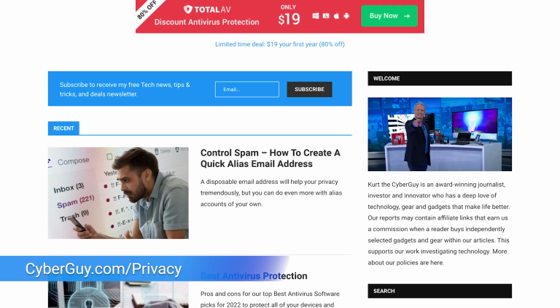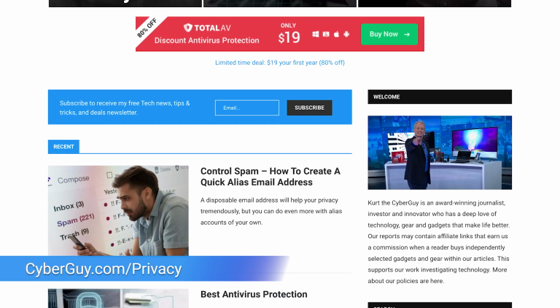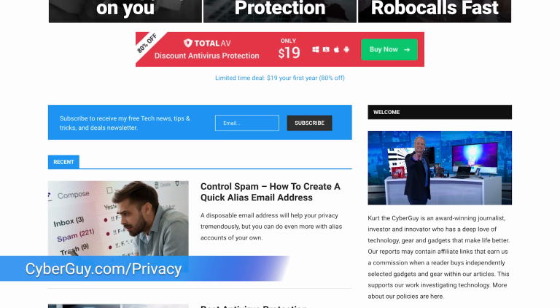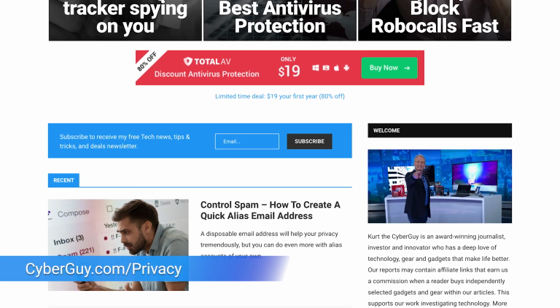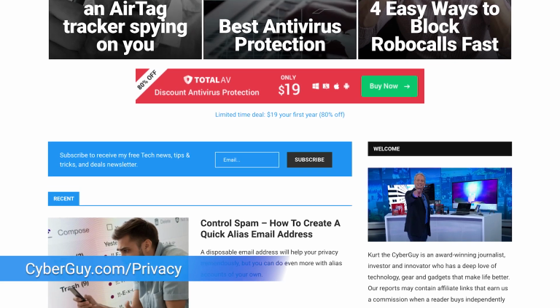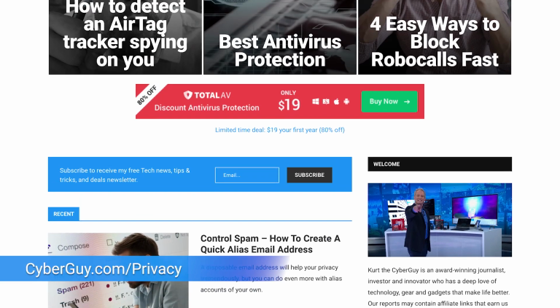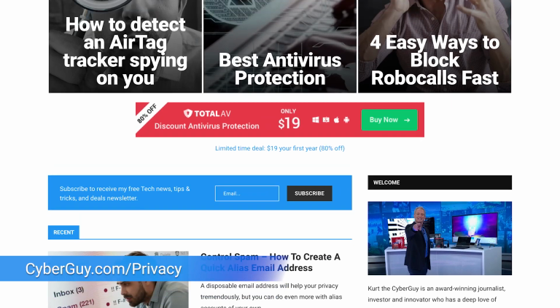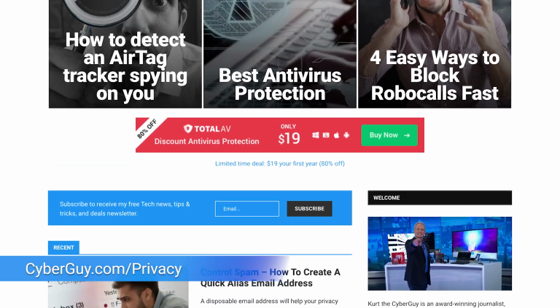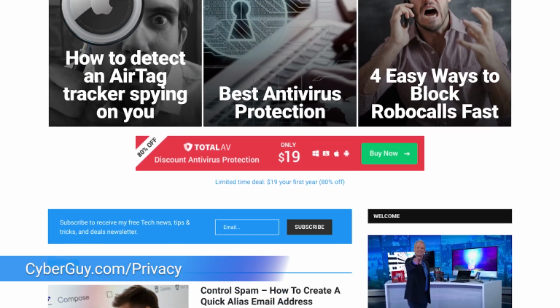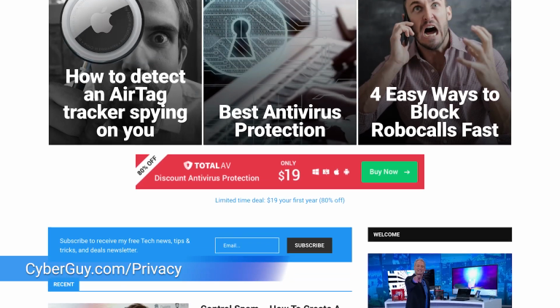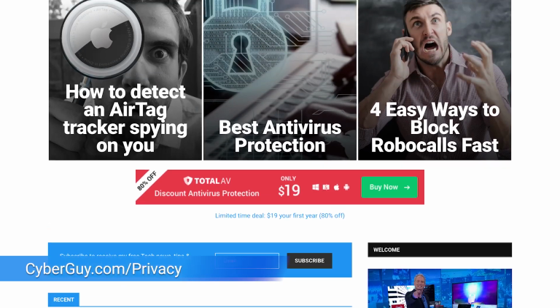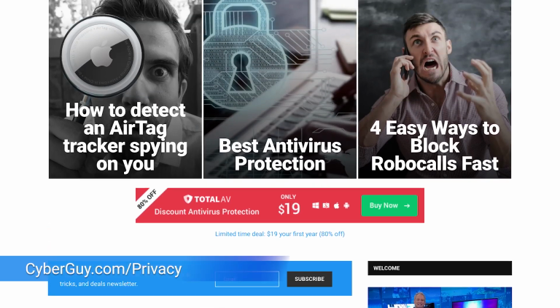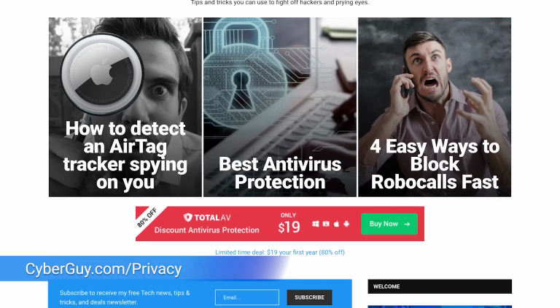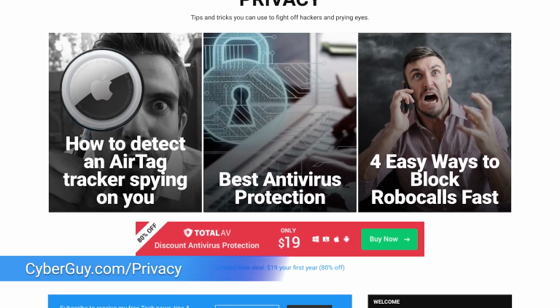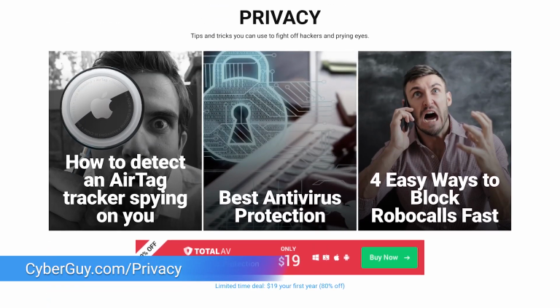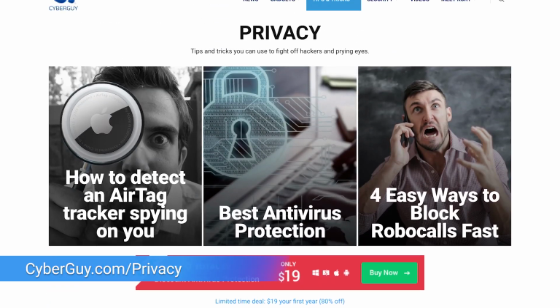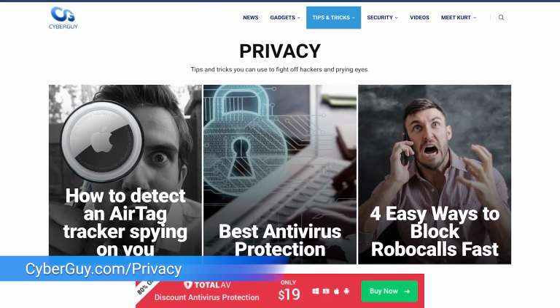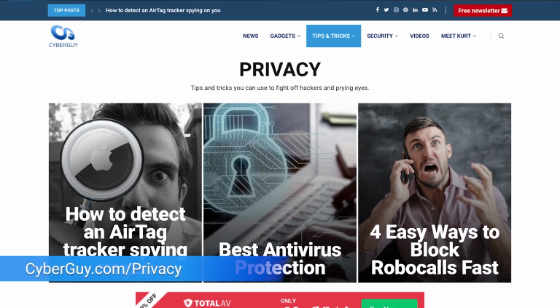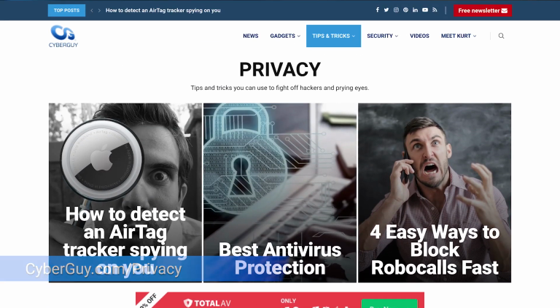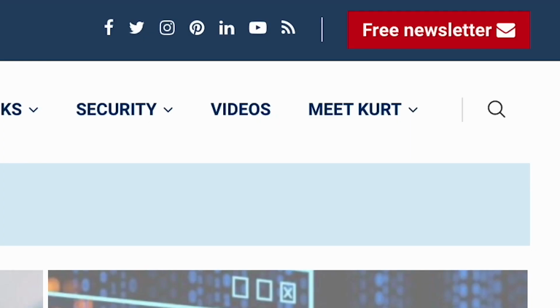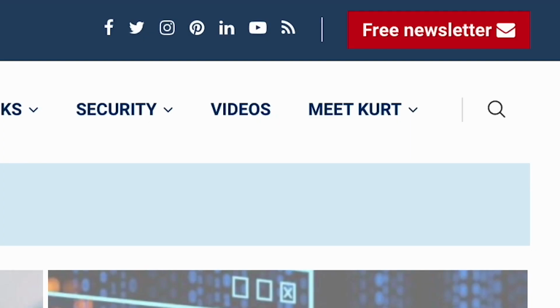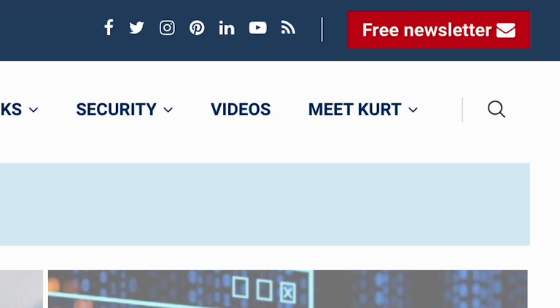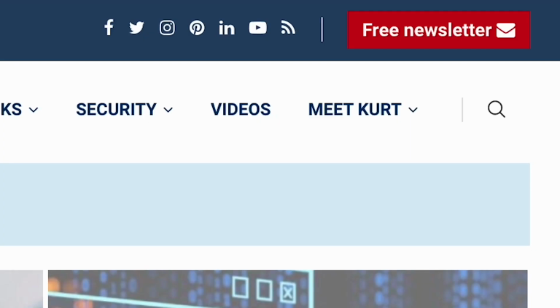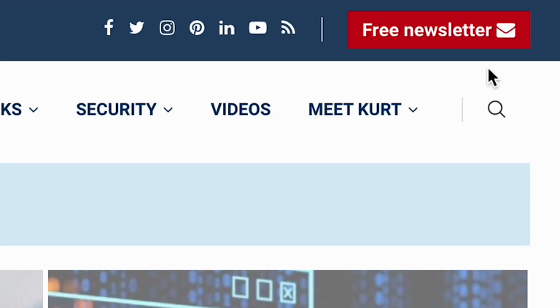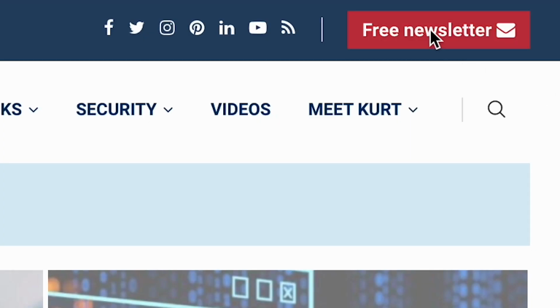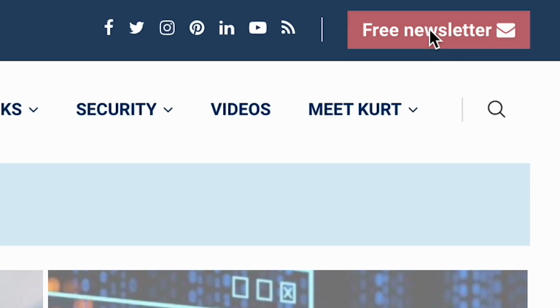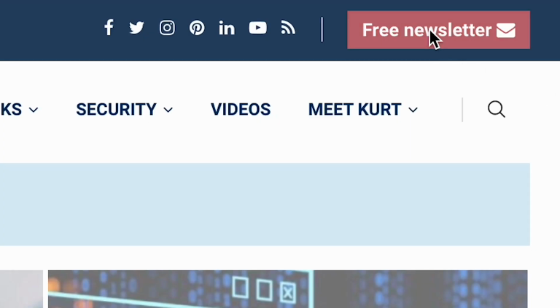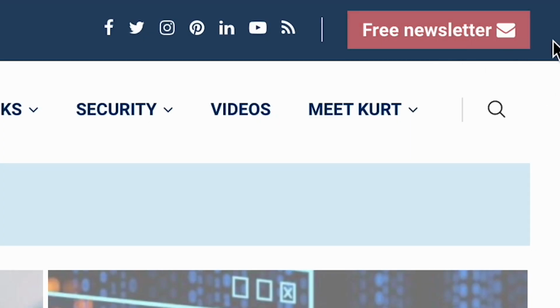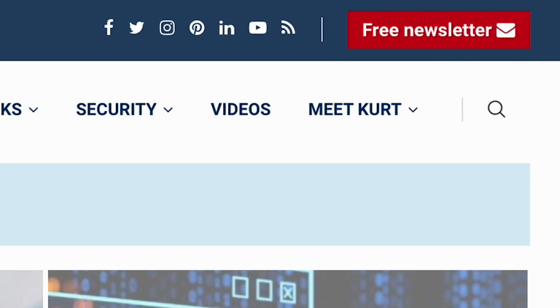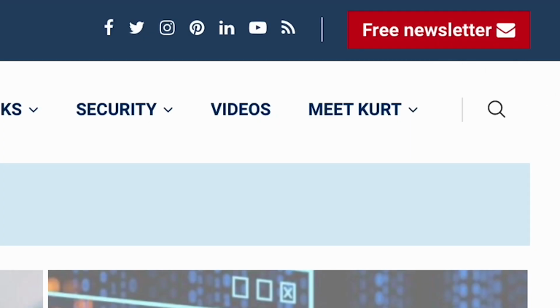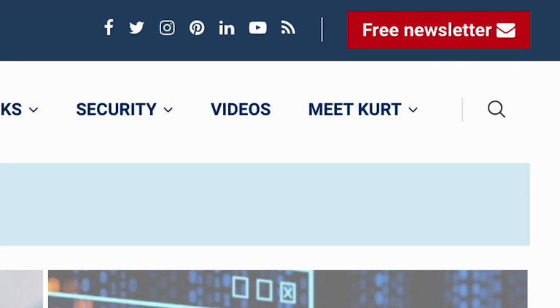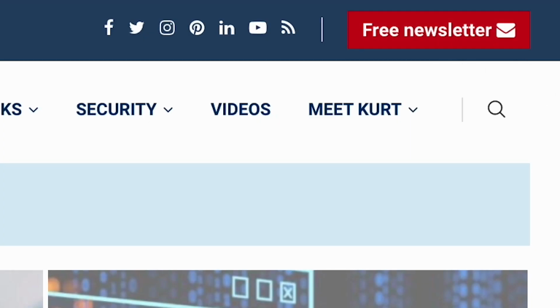For more key privacy tips, head to cyberguy.com/privacy. And while you're there, sign up for my free newsletter.